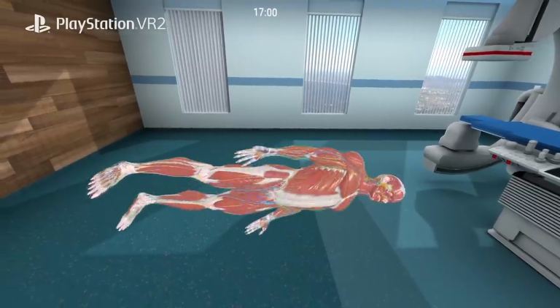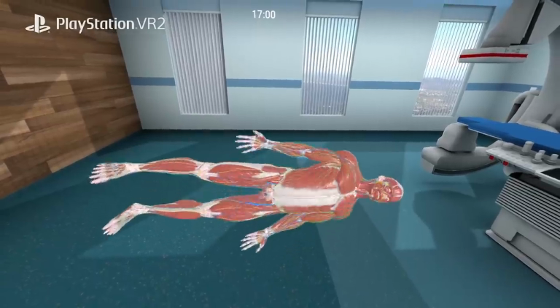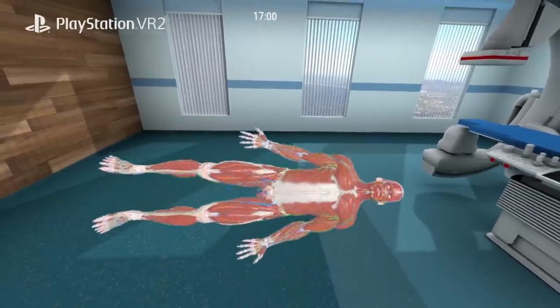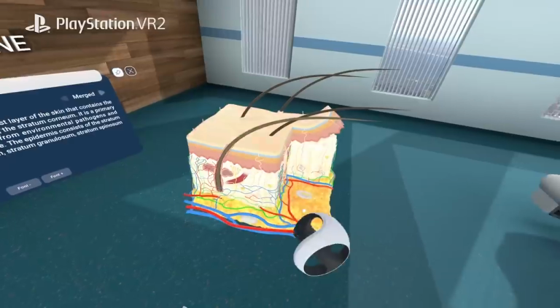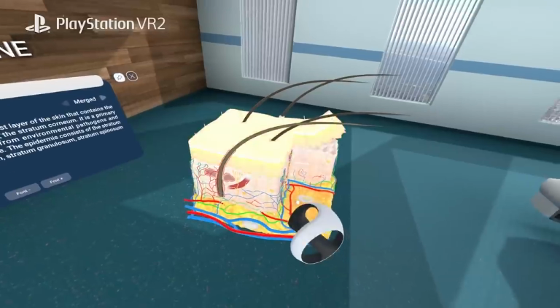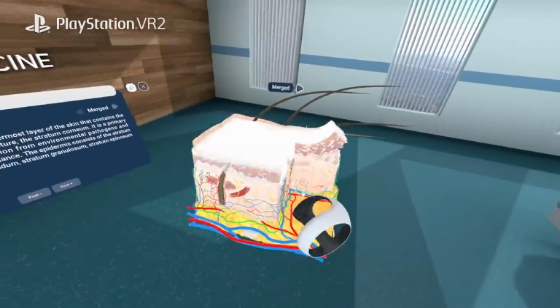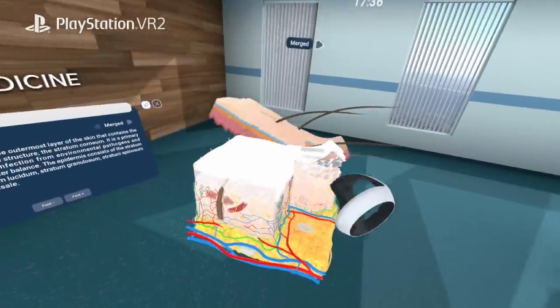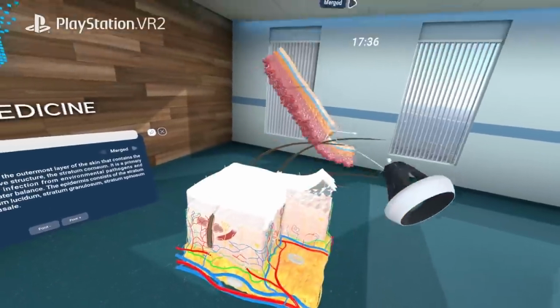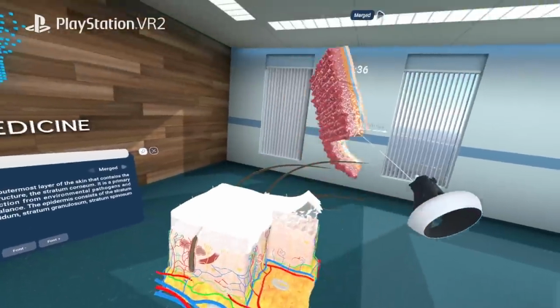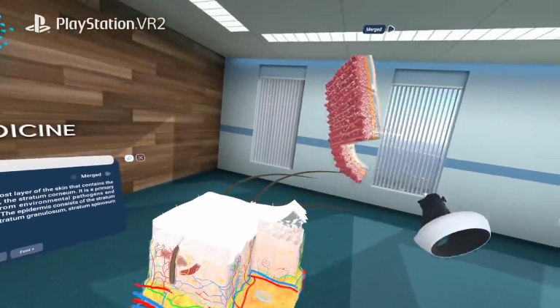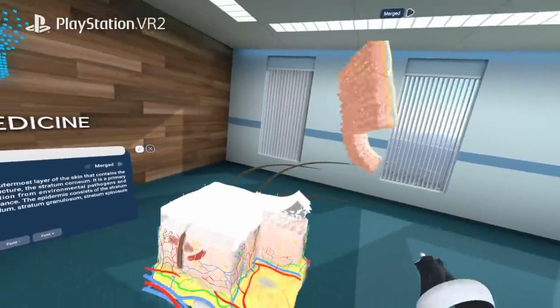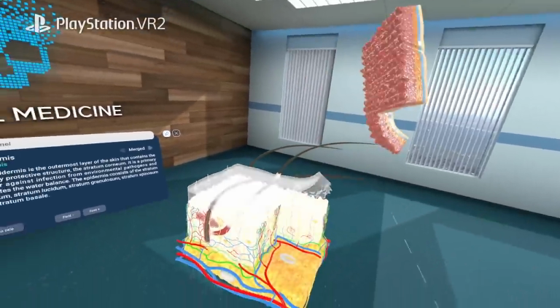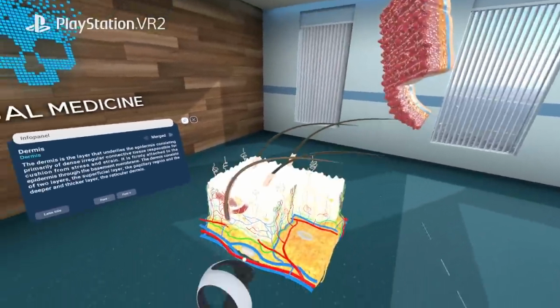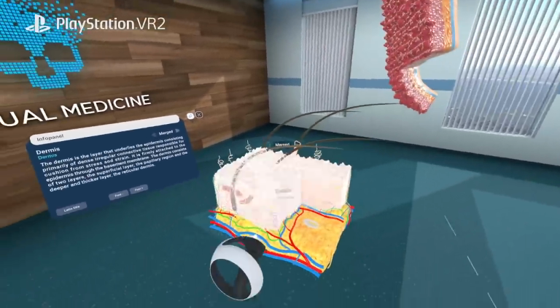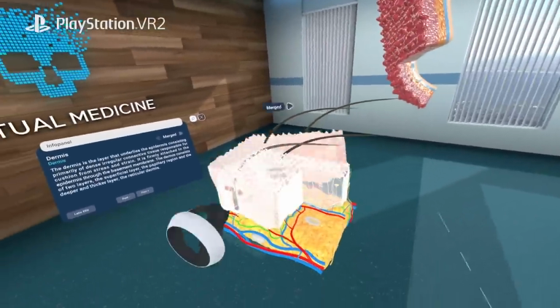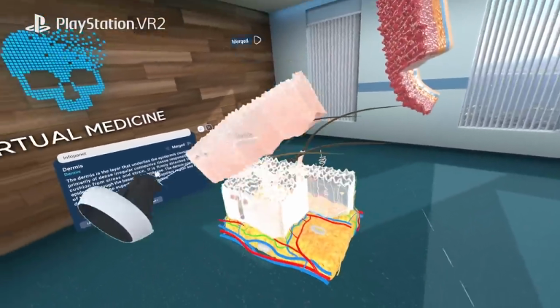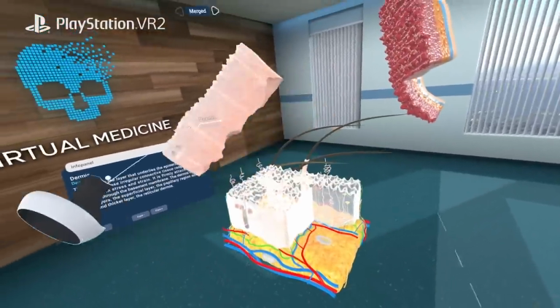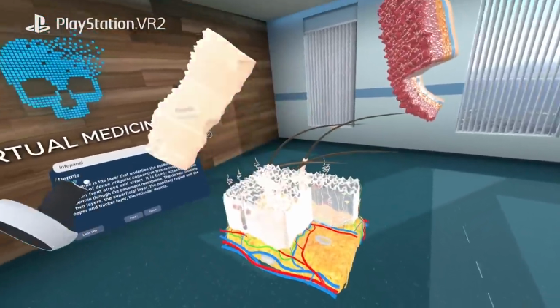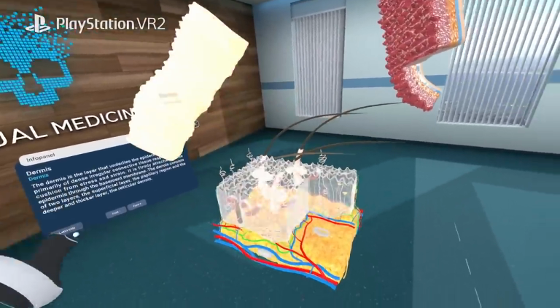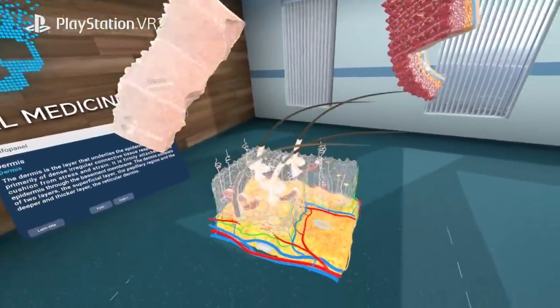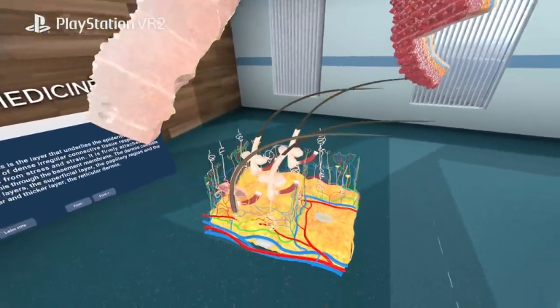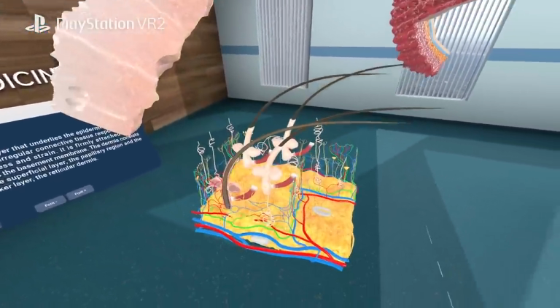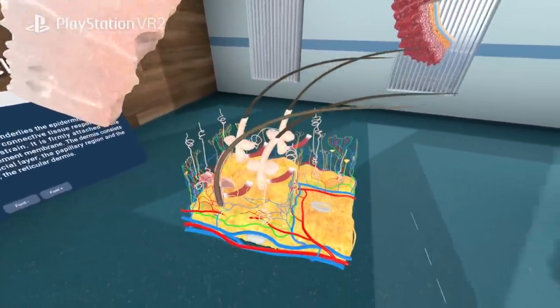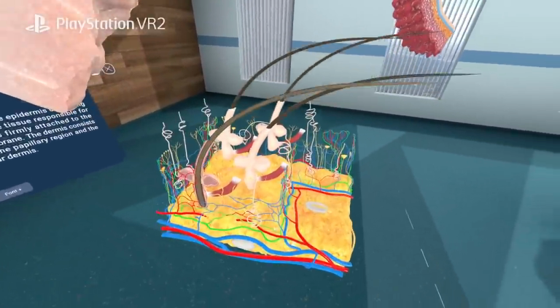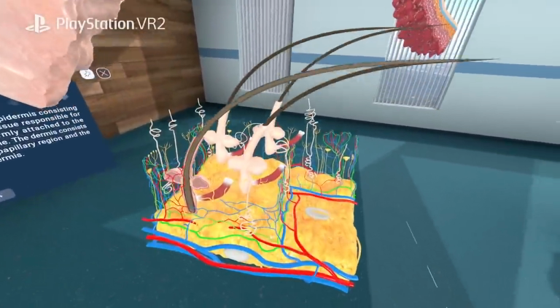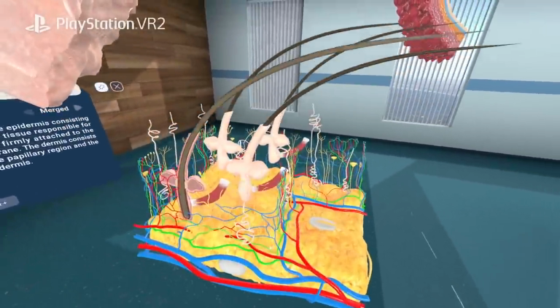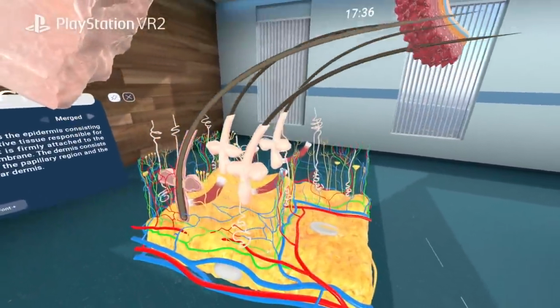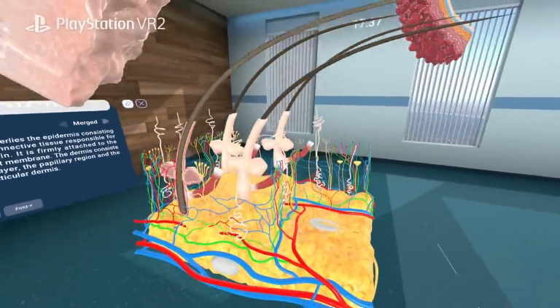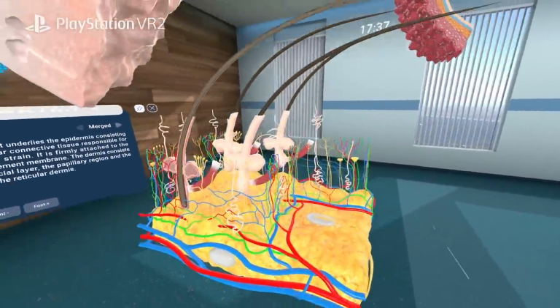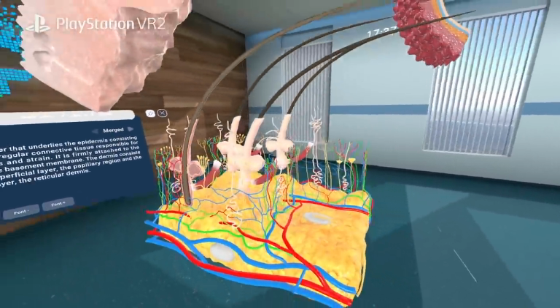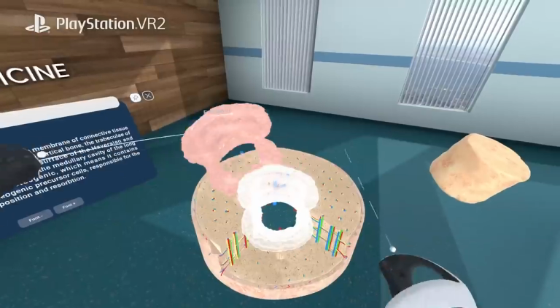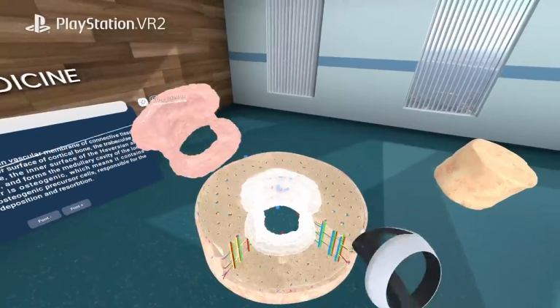You will be amazed by the complexity of the anatomy, complemented by up to 18 different highly detailed micro-anatomical models.